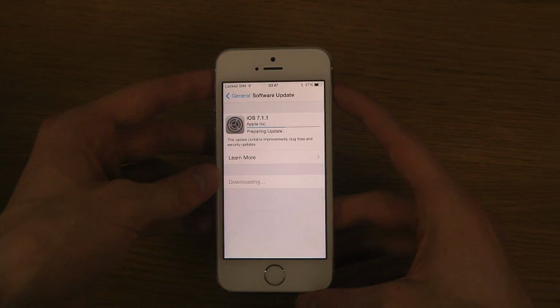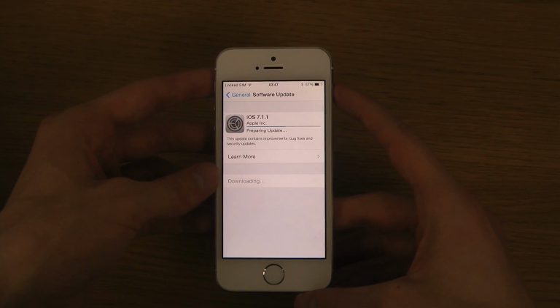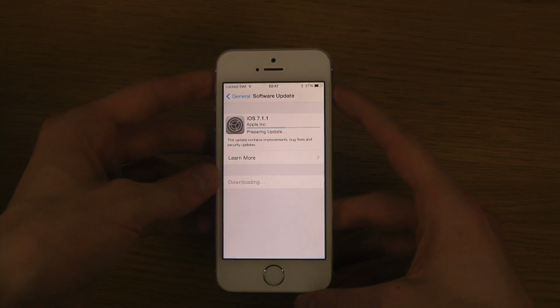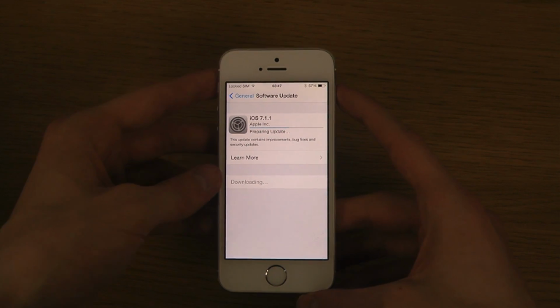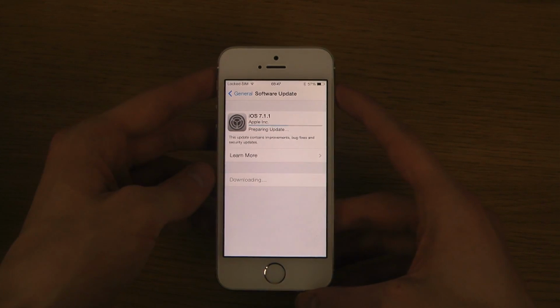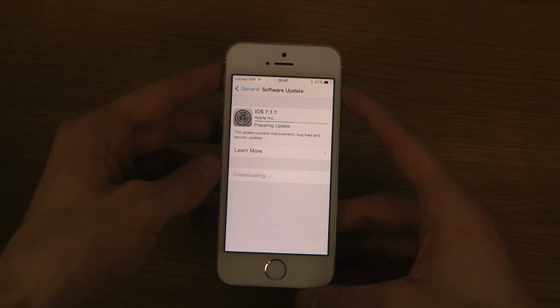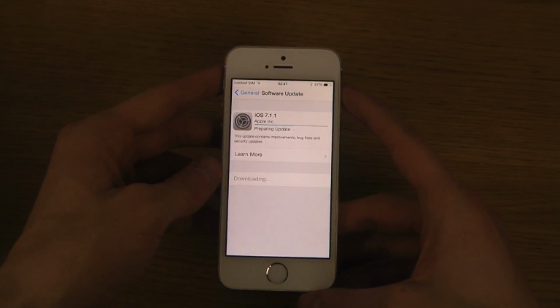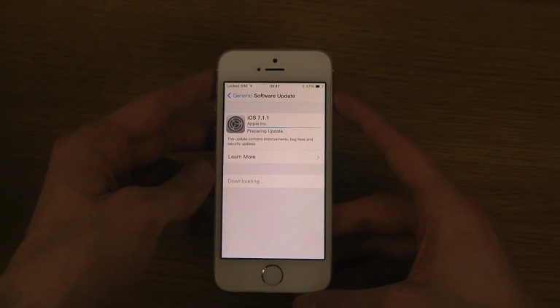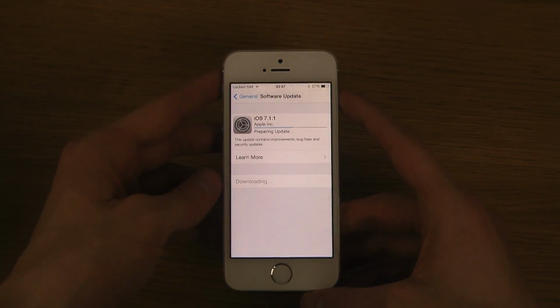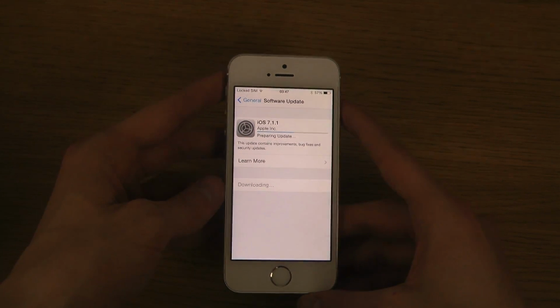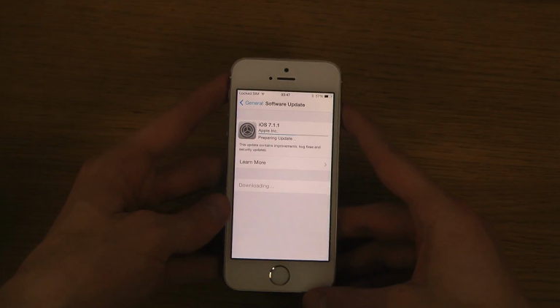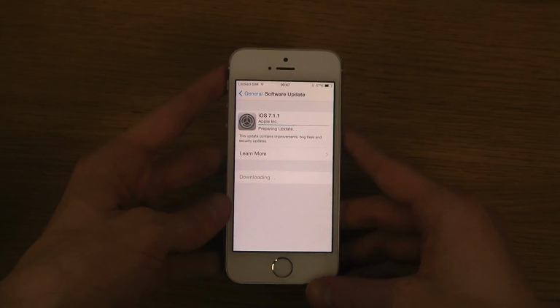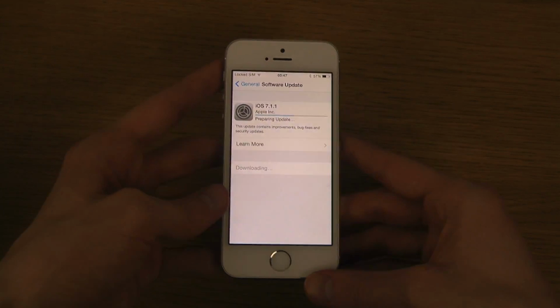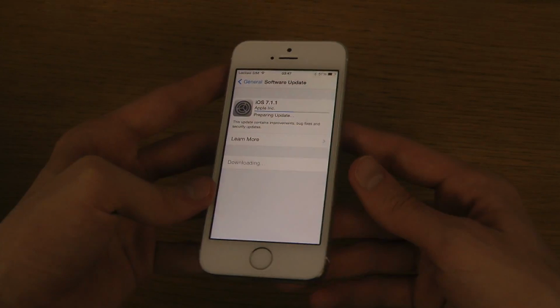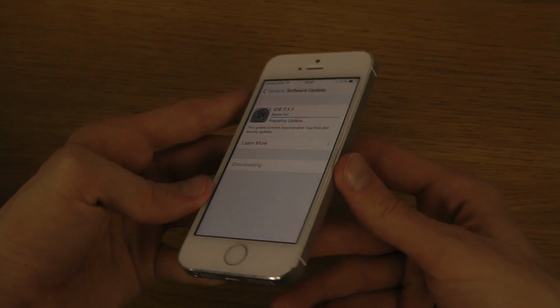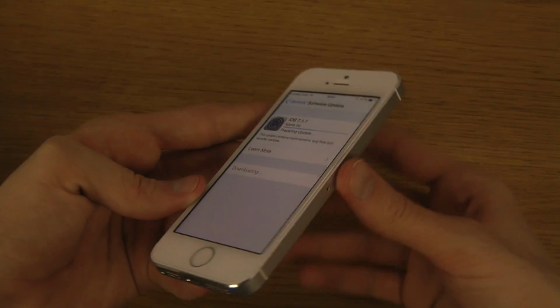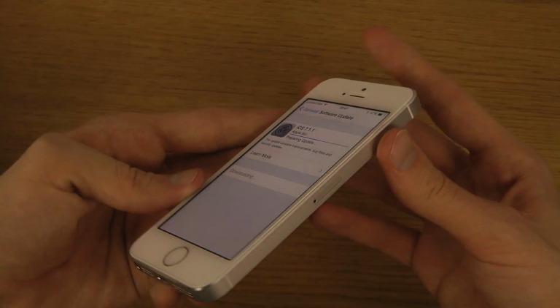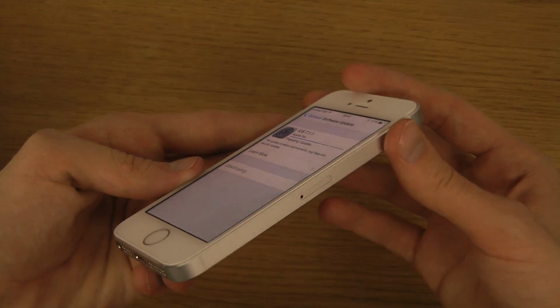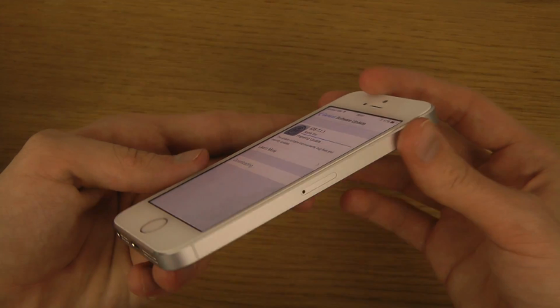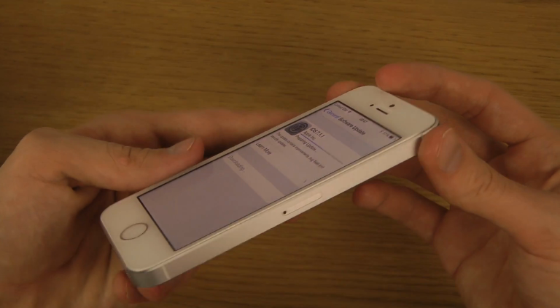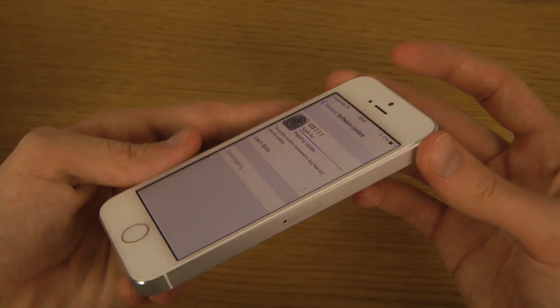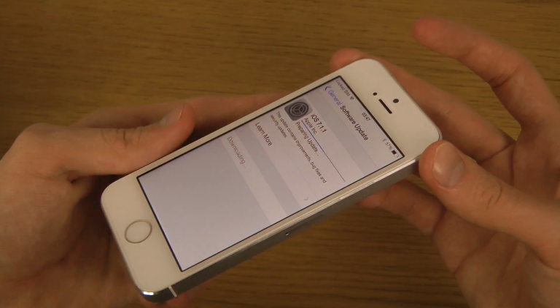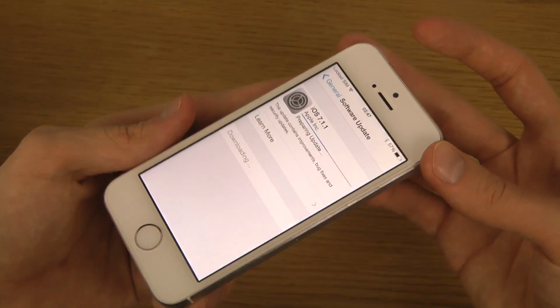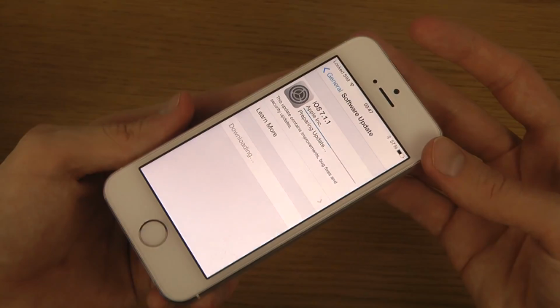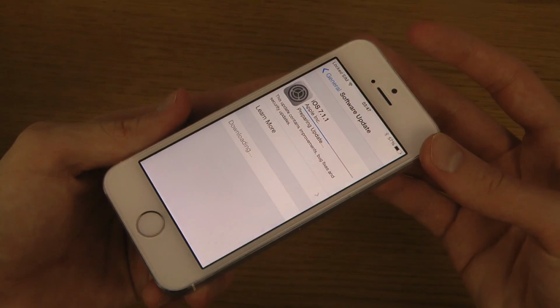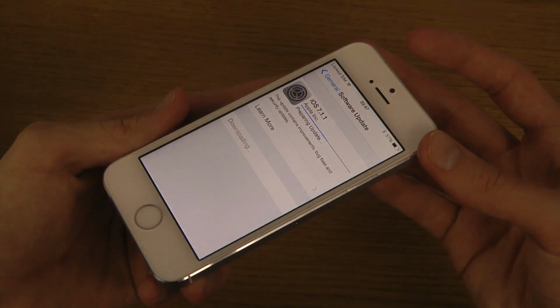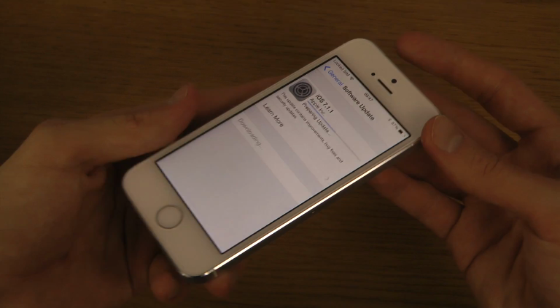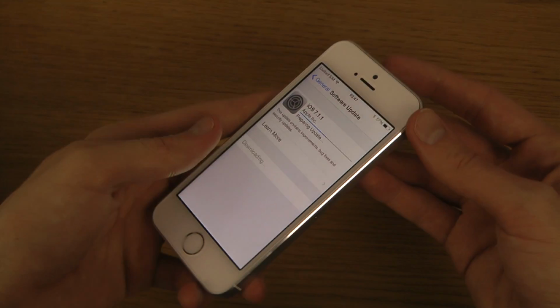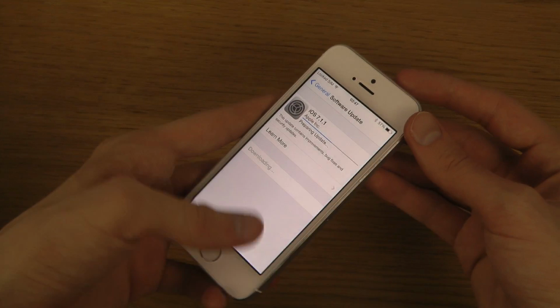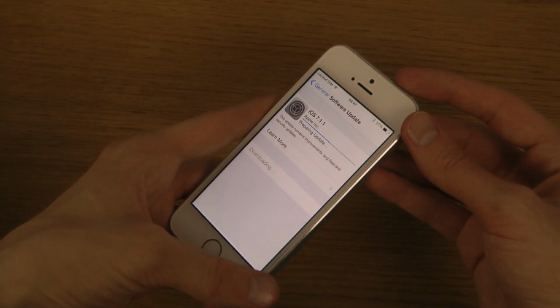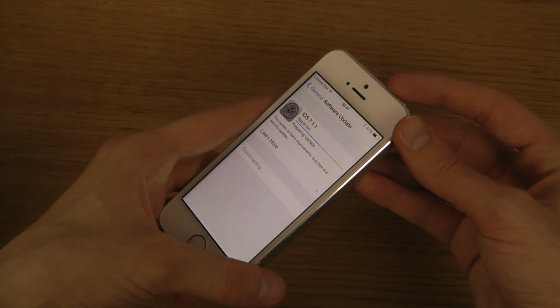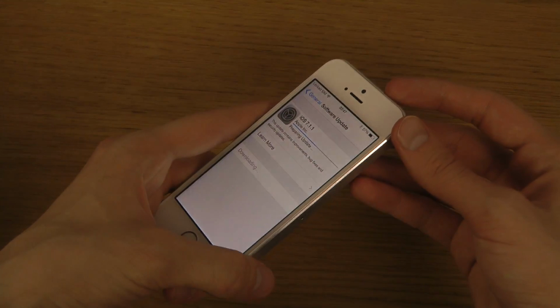It's preparing the update and we have to wait.